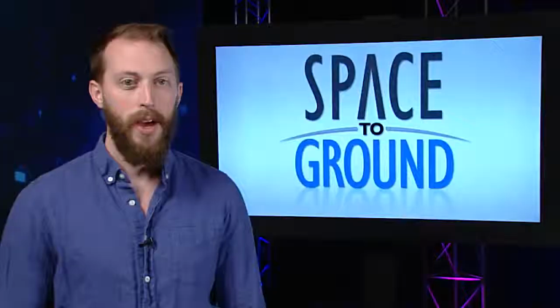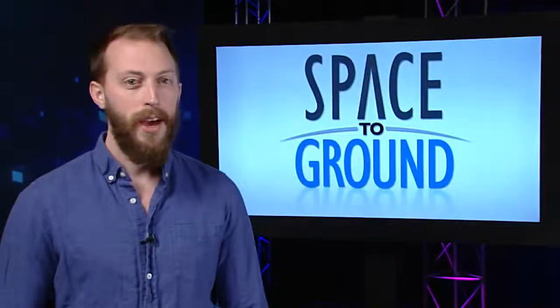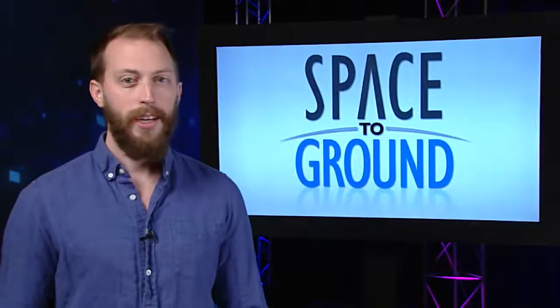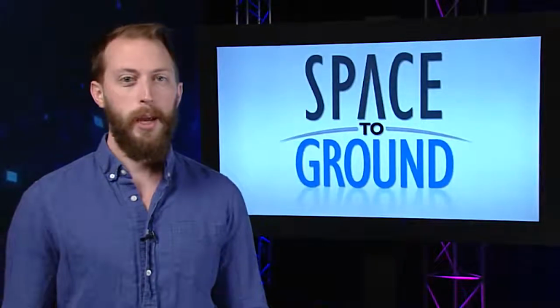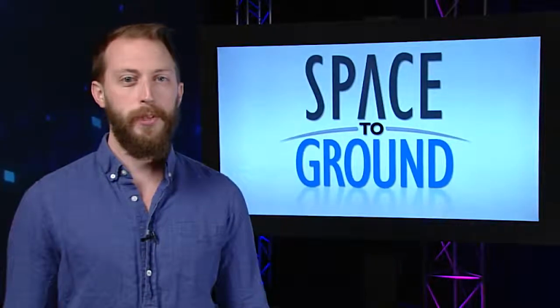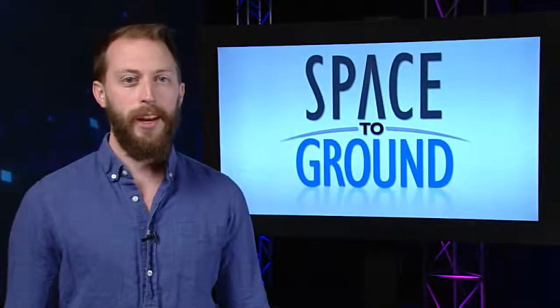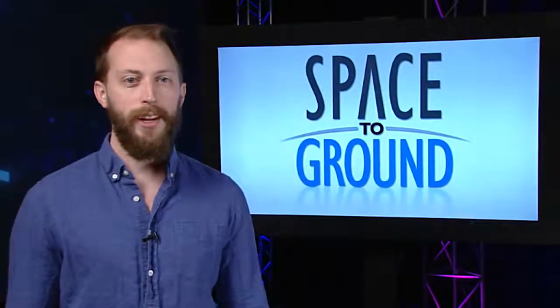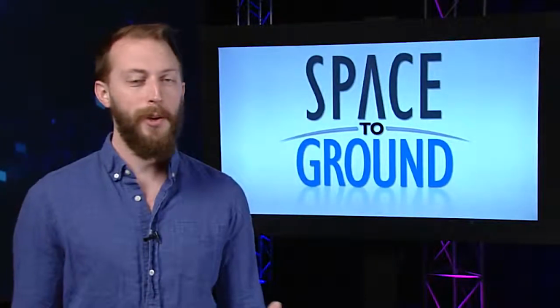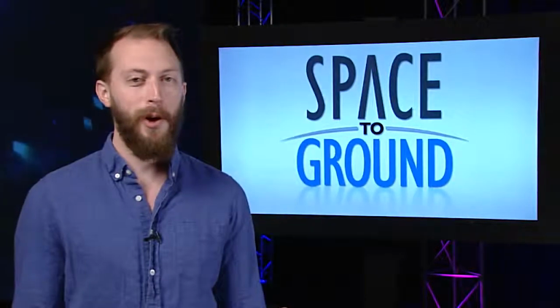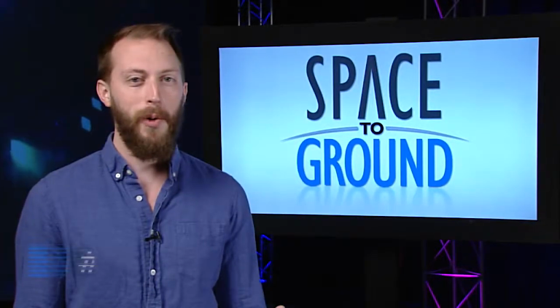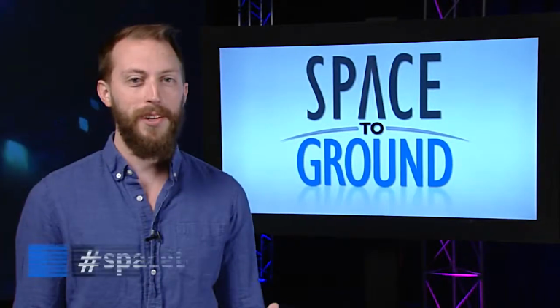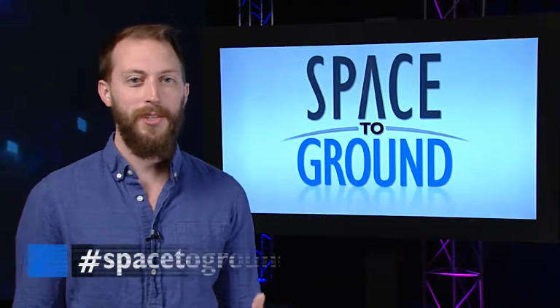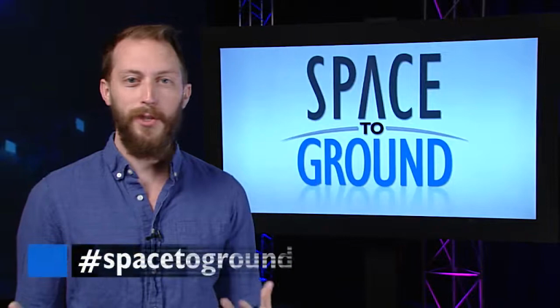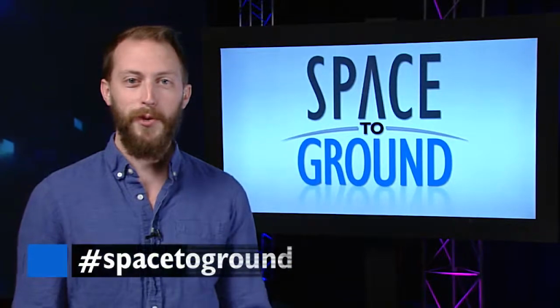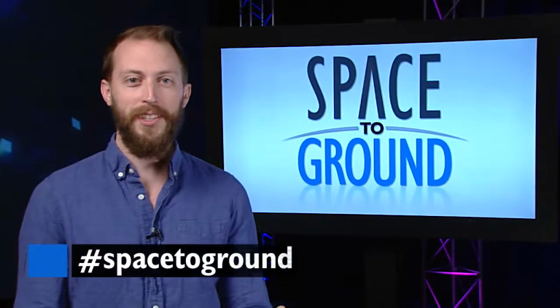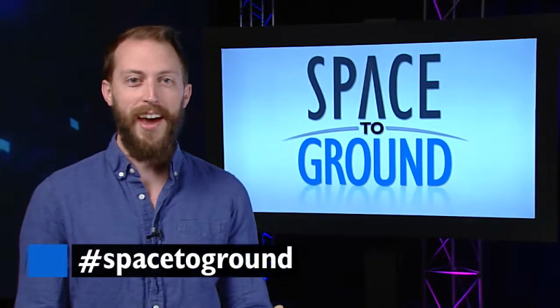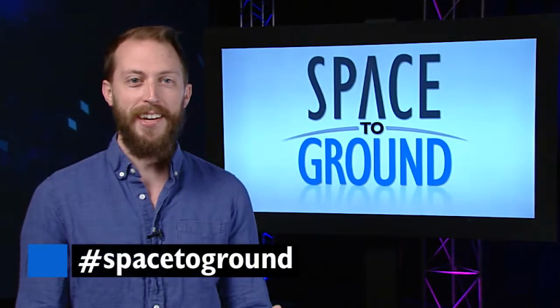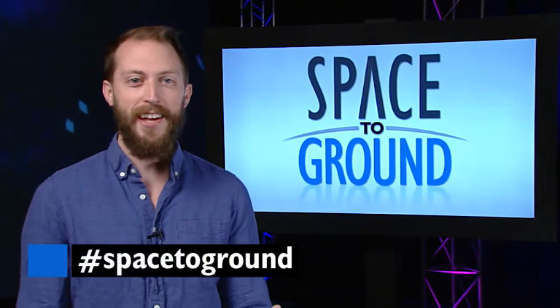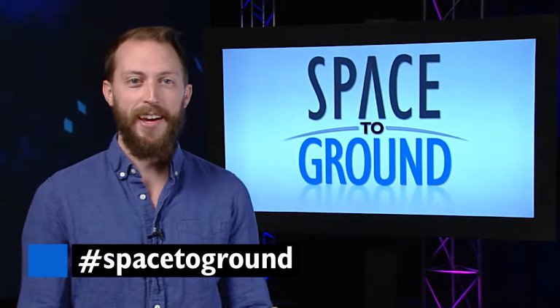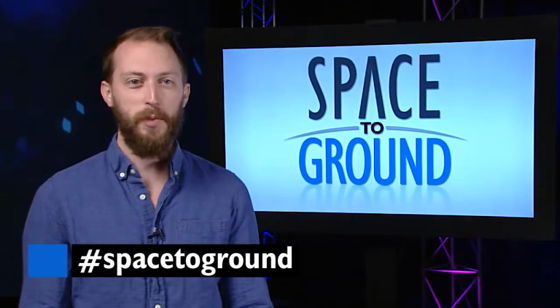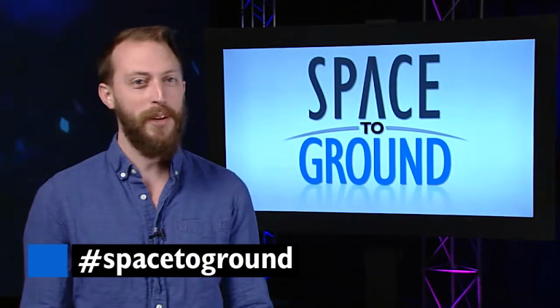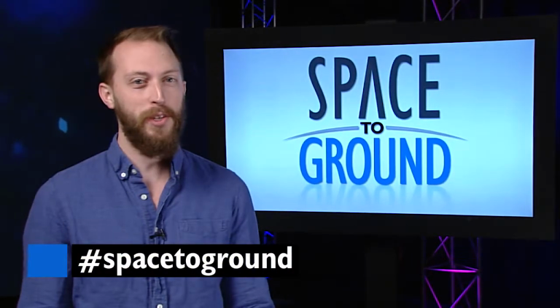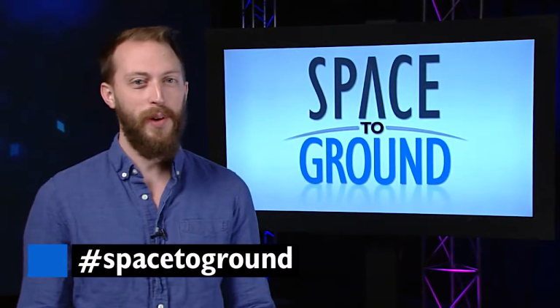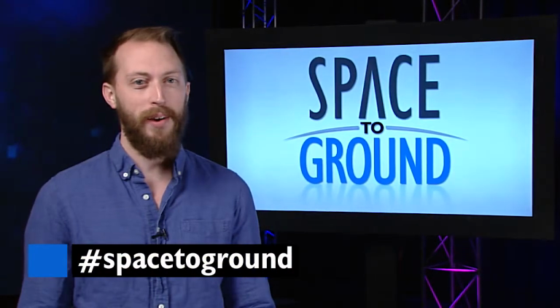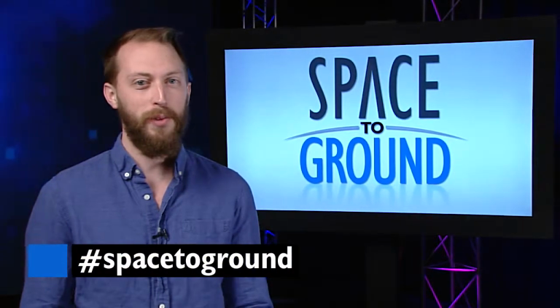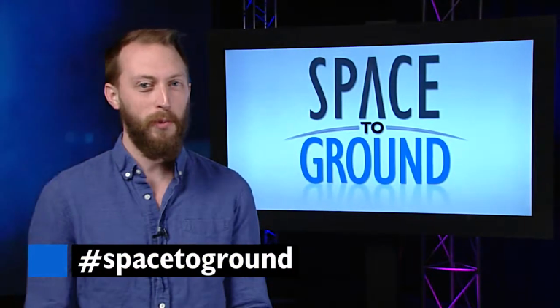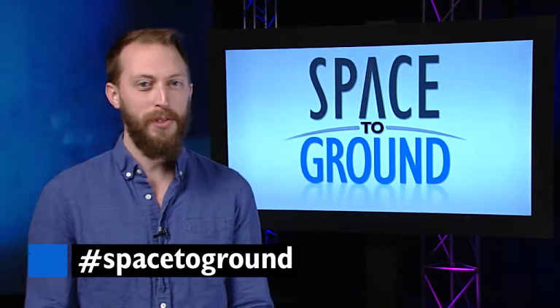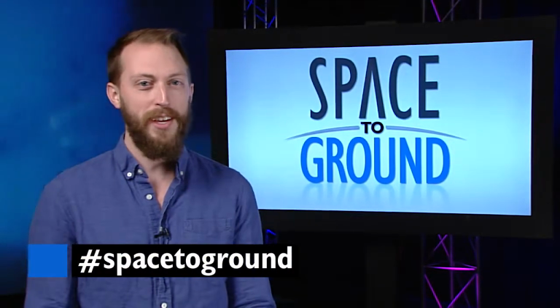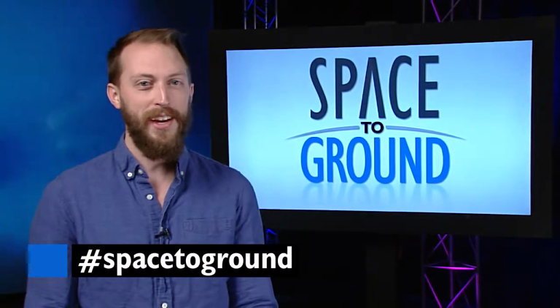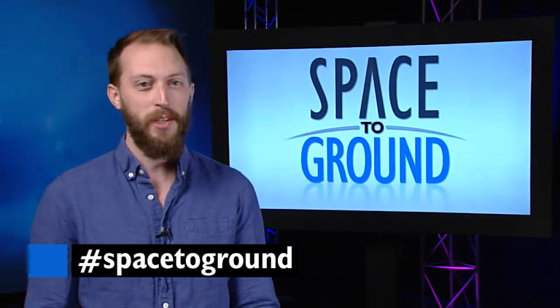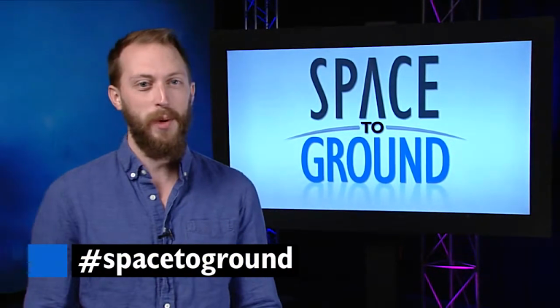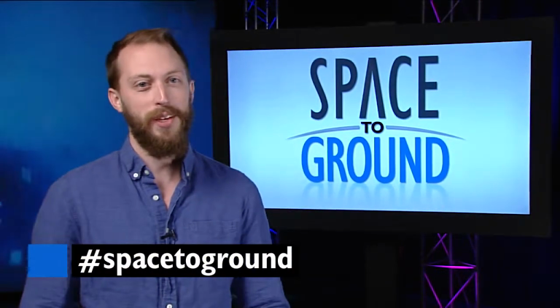Keep sending in your questions using the hashtag SpaceToGround. We'll see you next week.